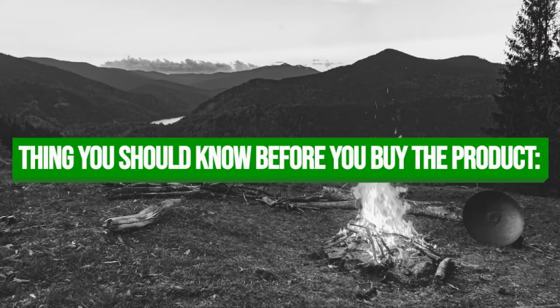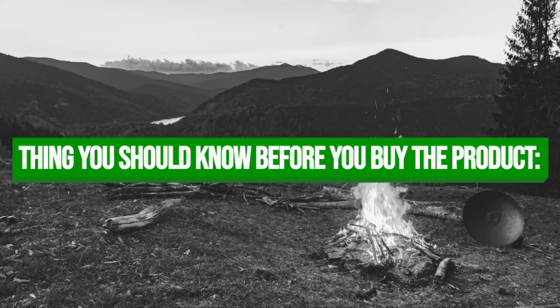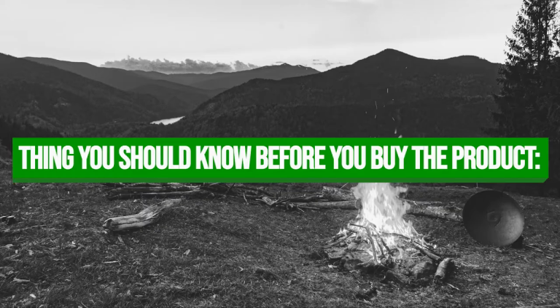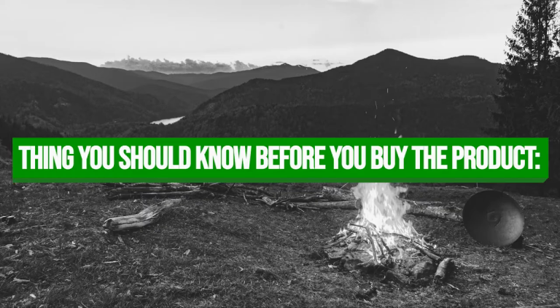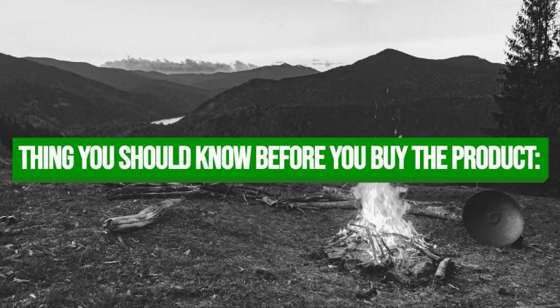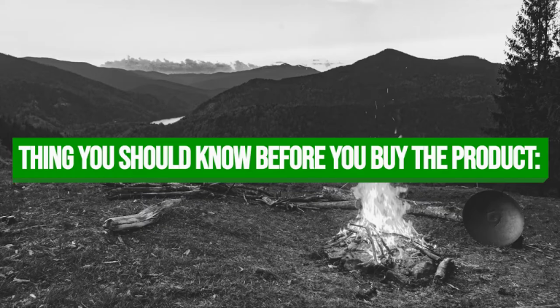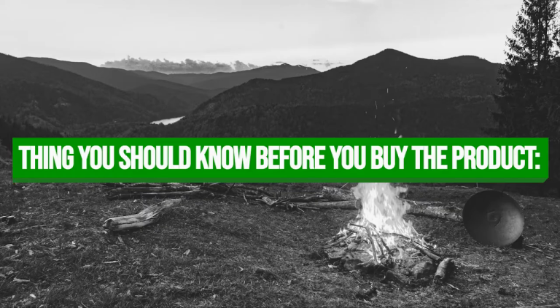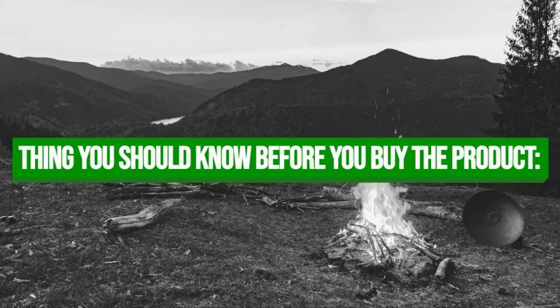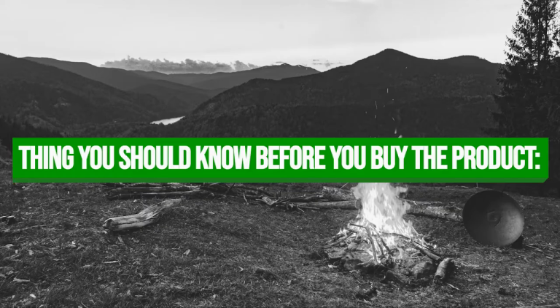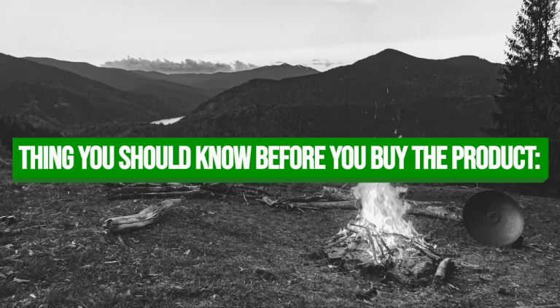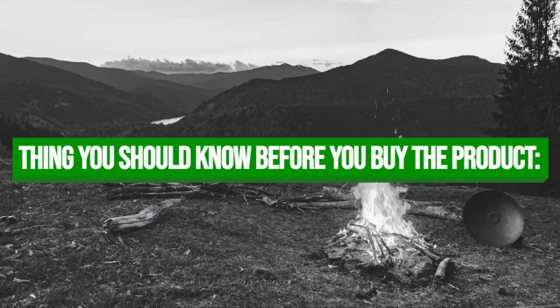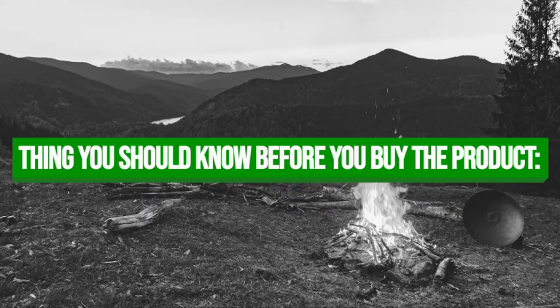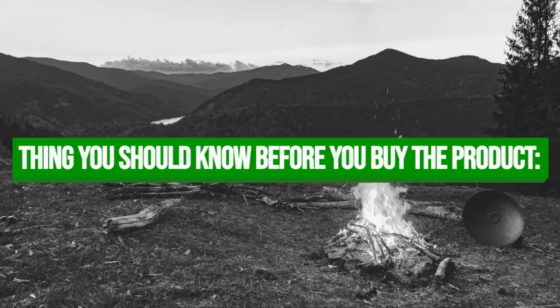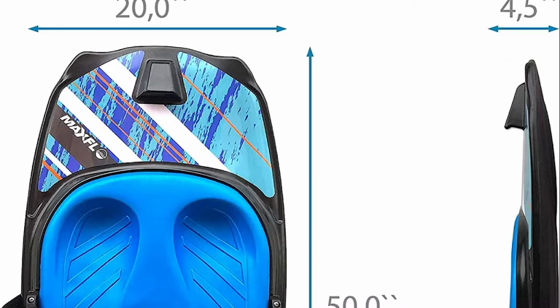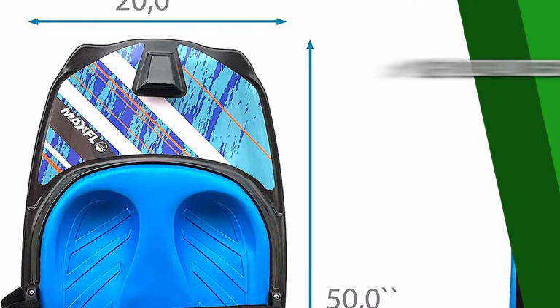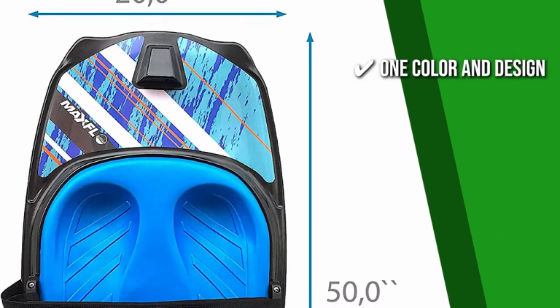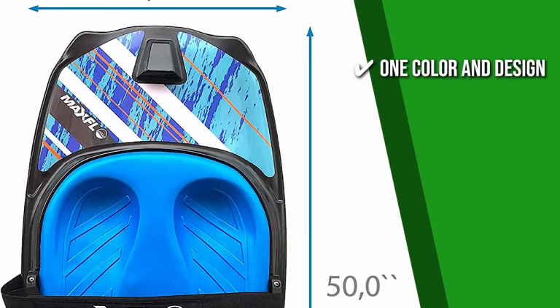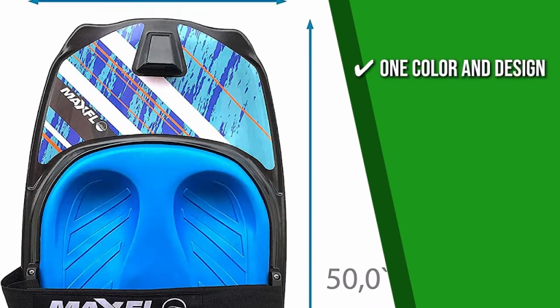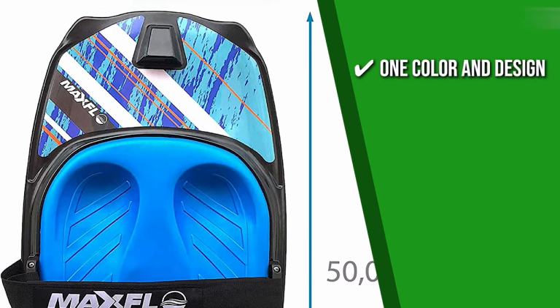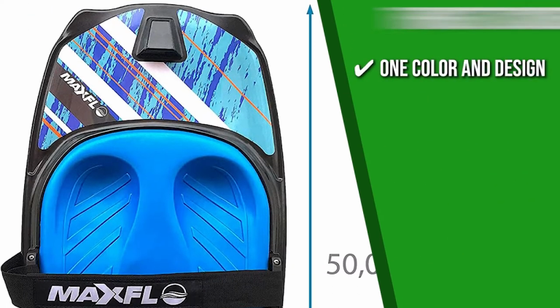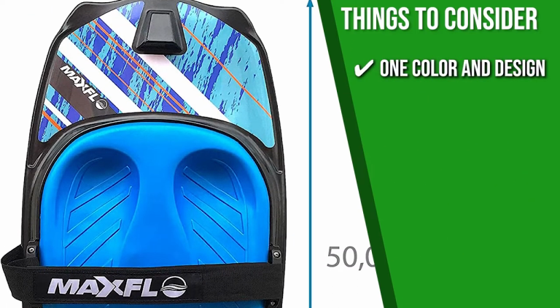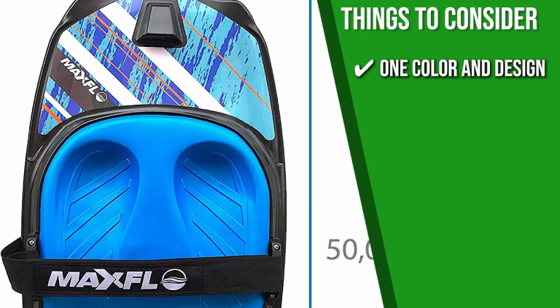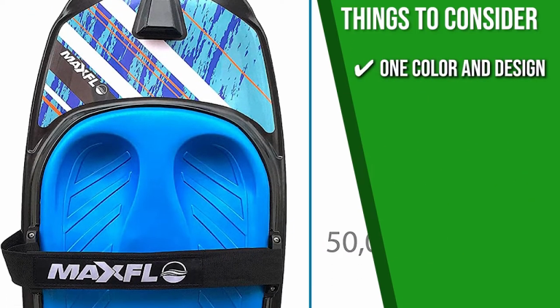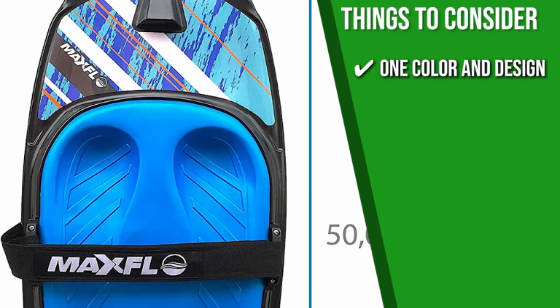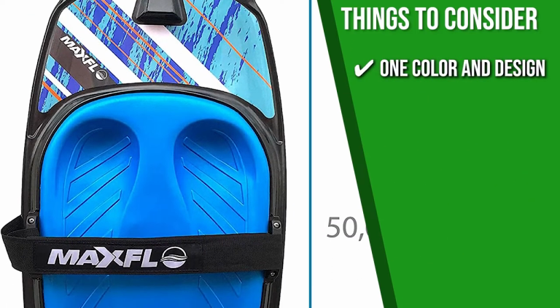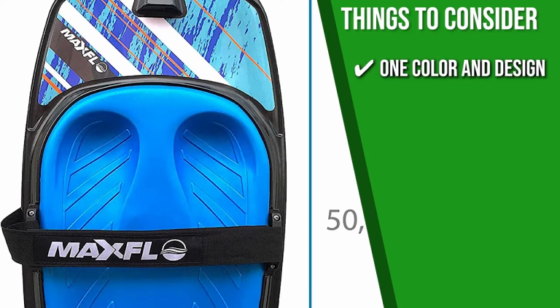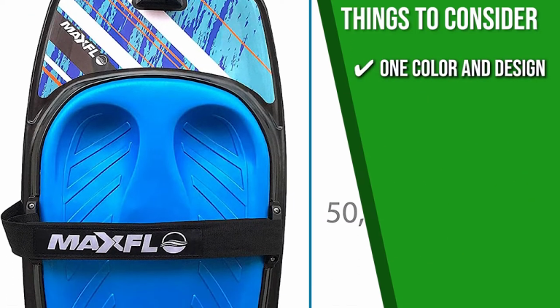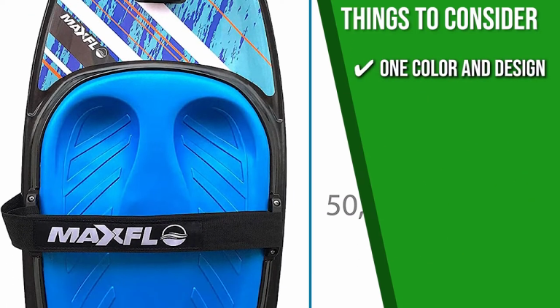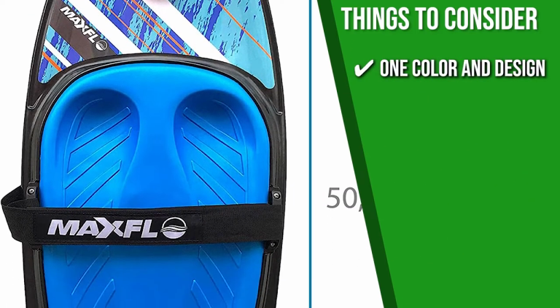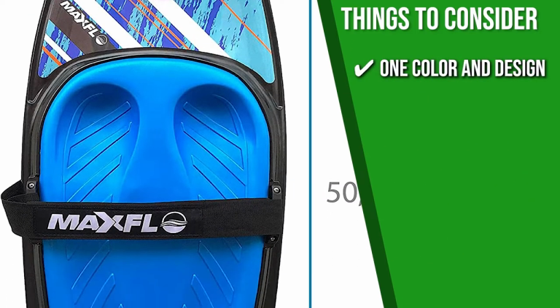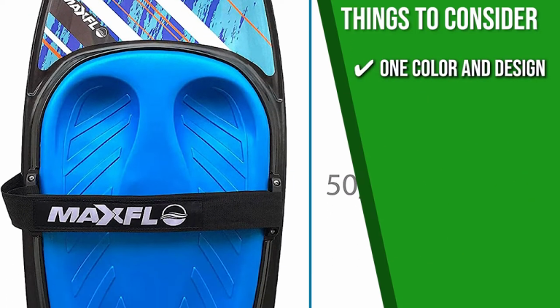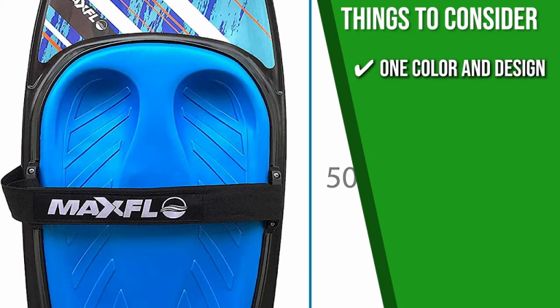Keeping all that in mind, the thing you should know before you buy the product is: it's only available in one color and design.